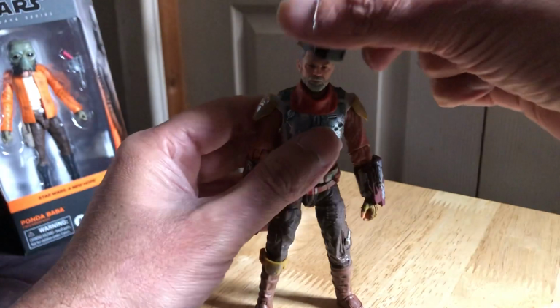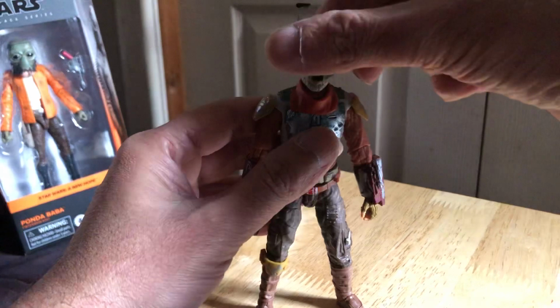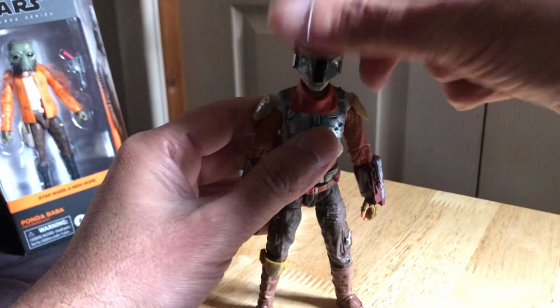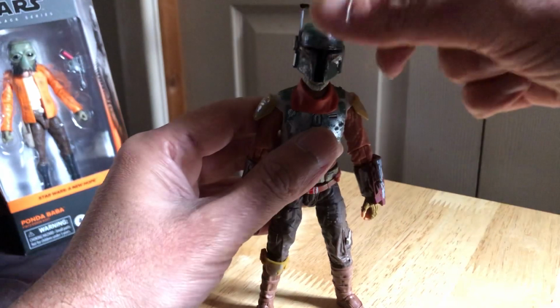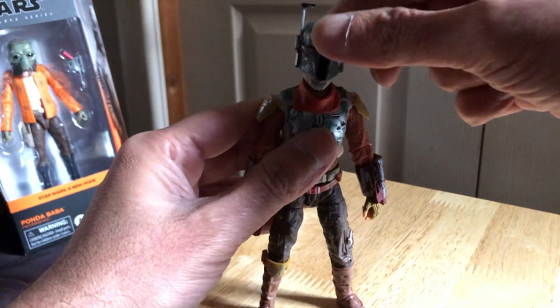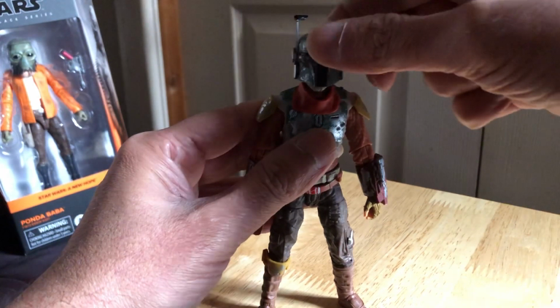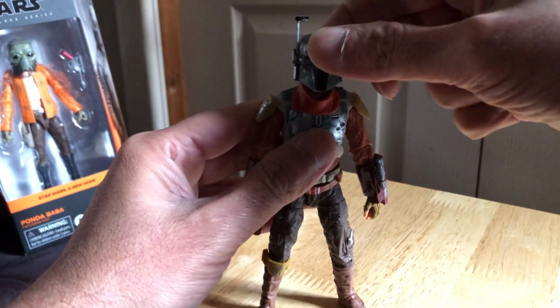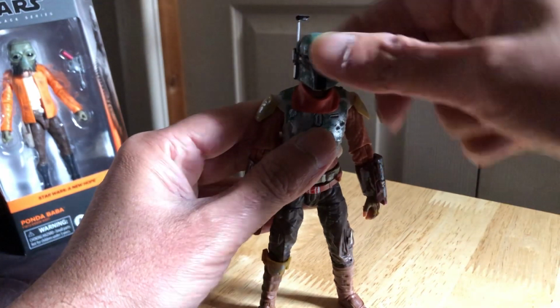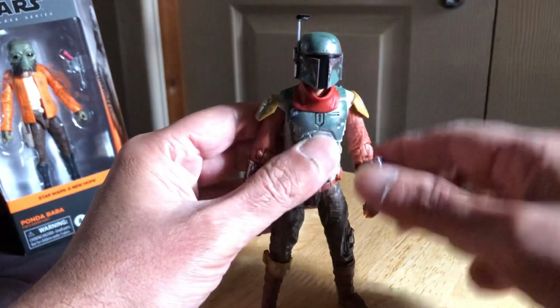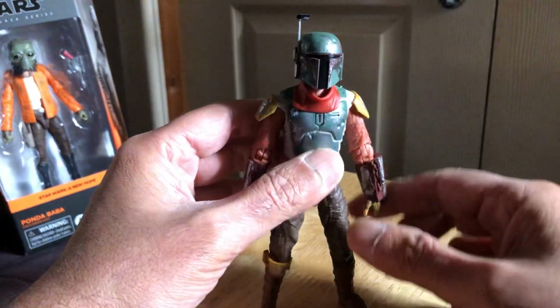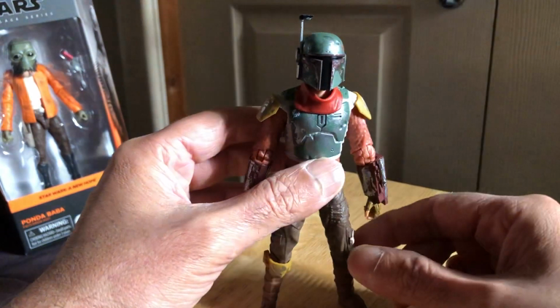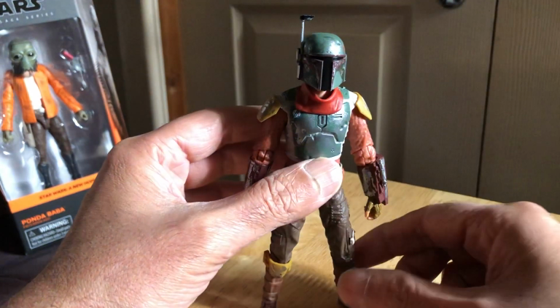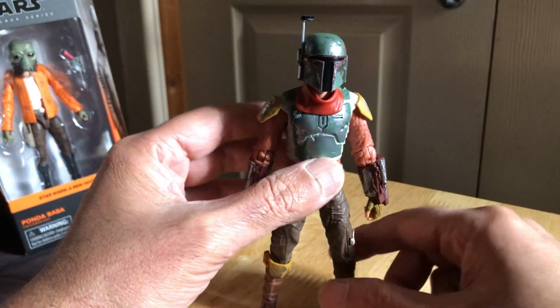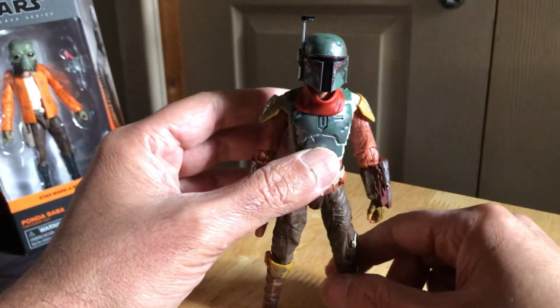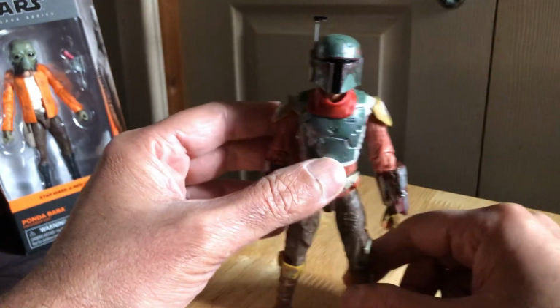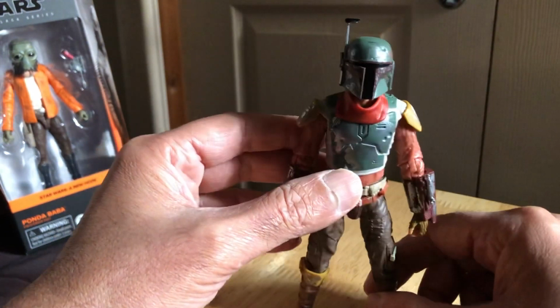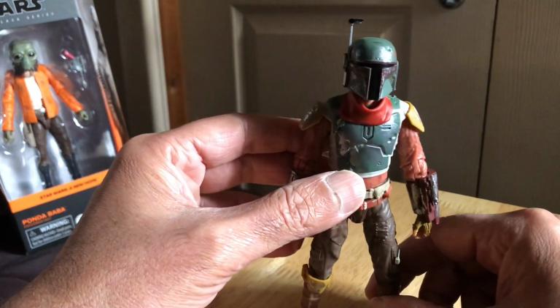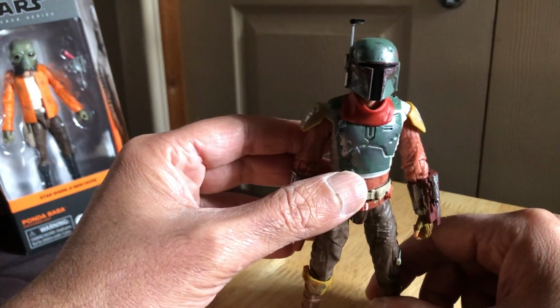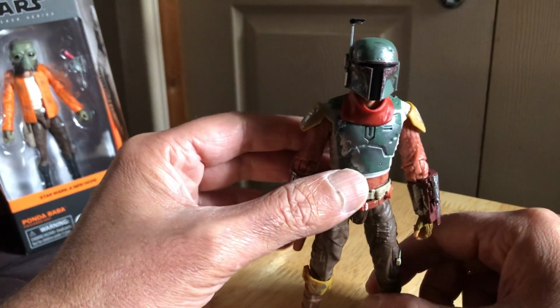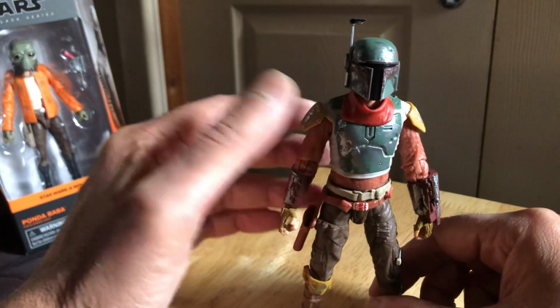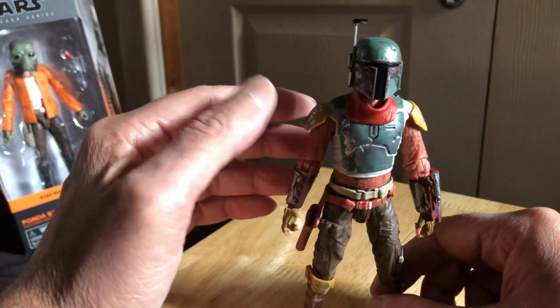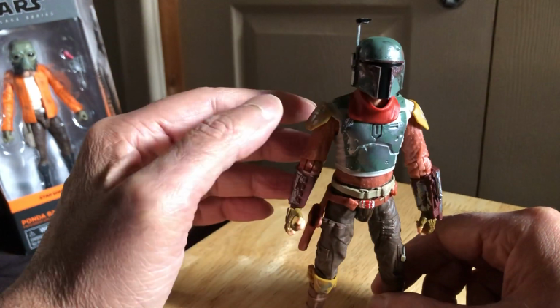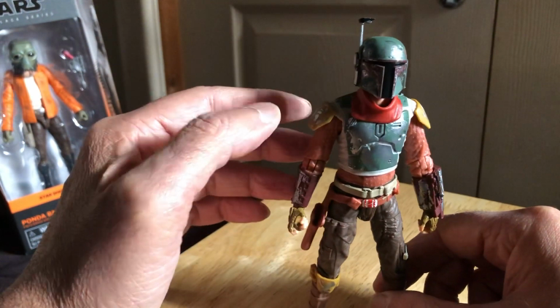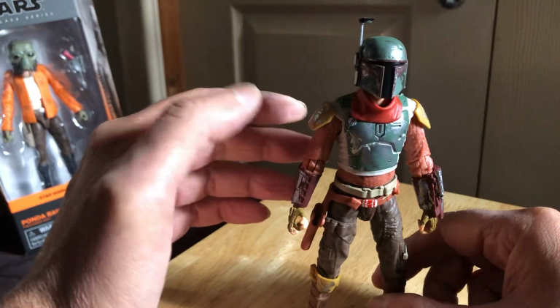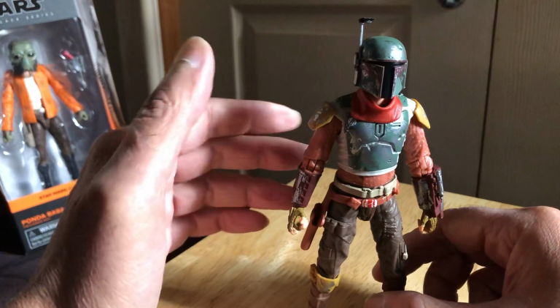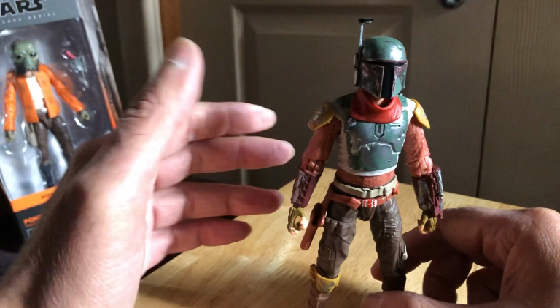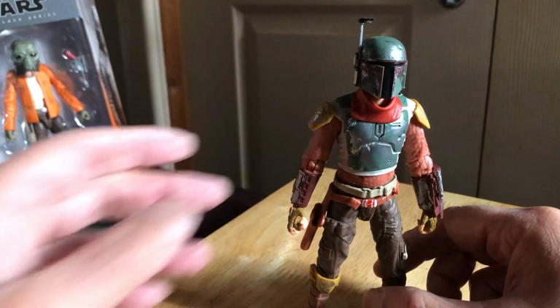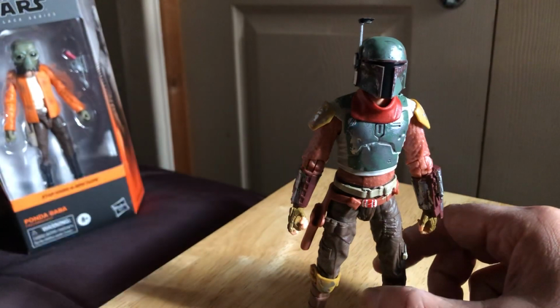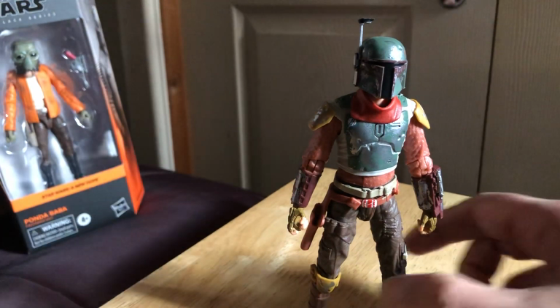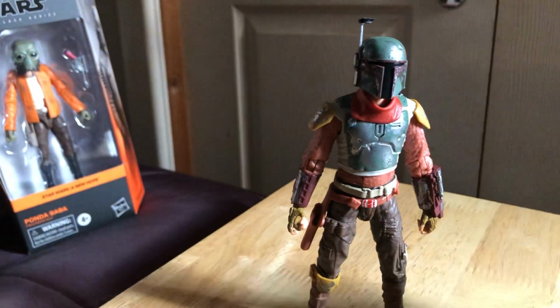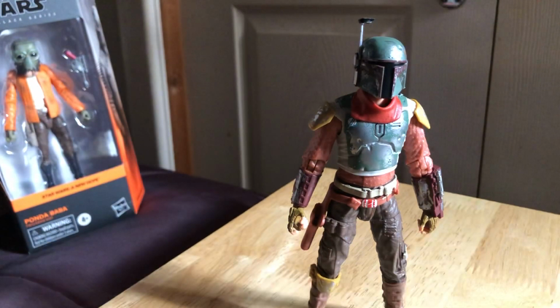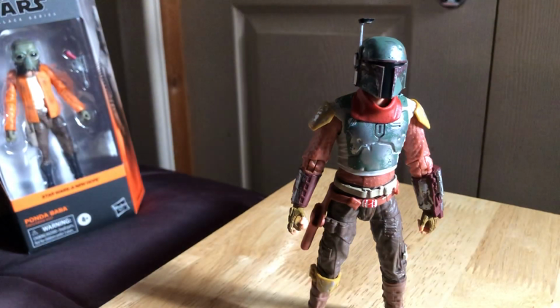Try with the helmet - yep, nice. Let's get the other stuff out.